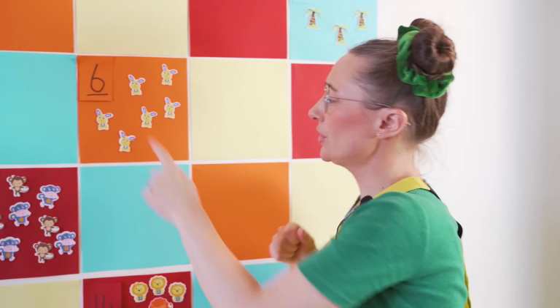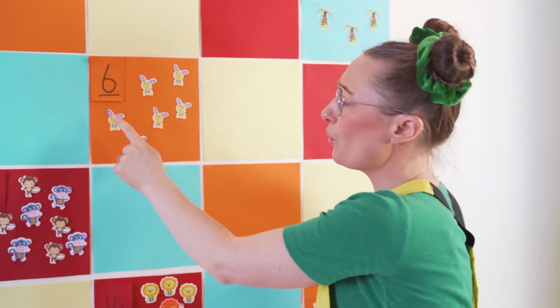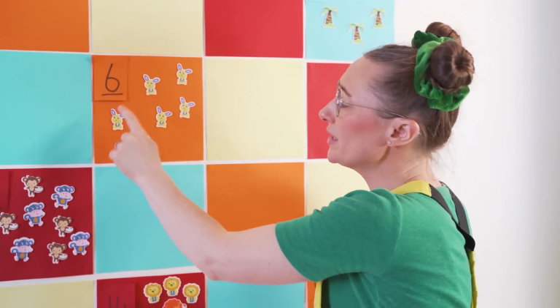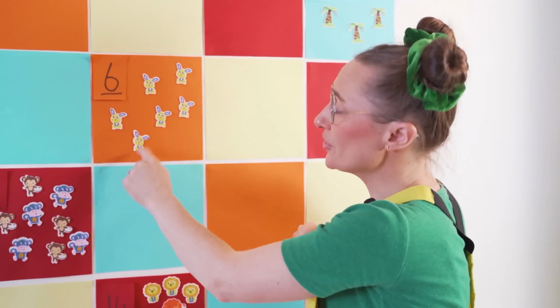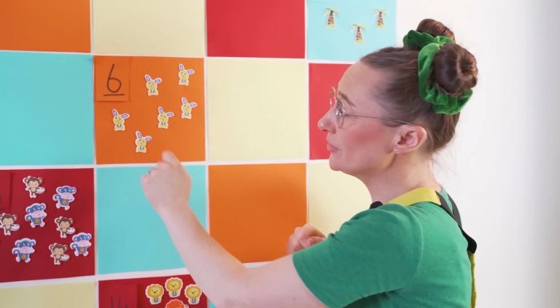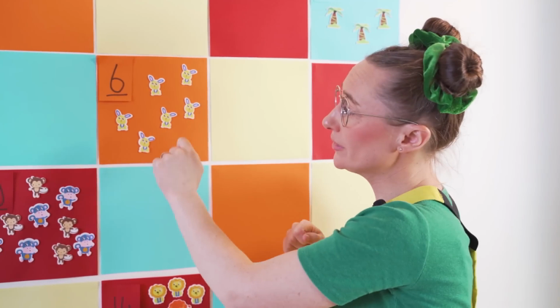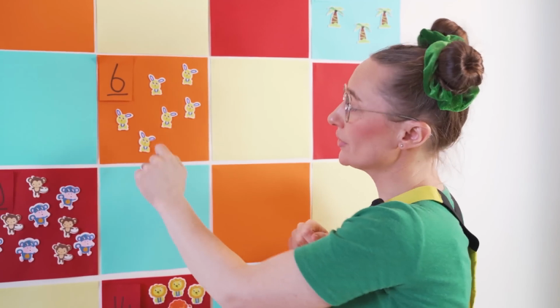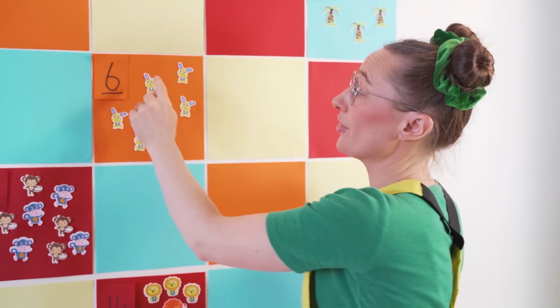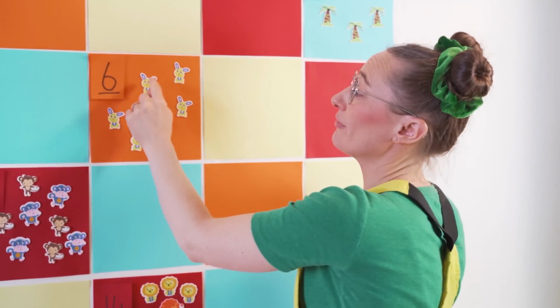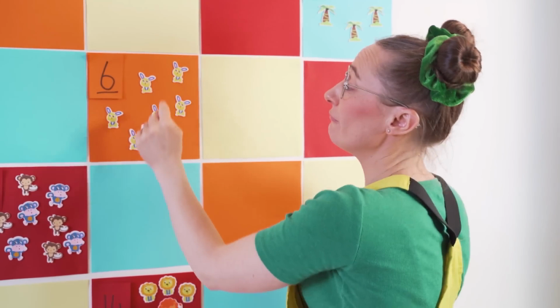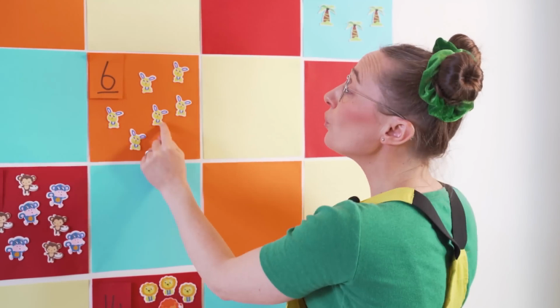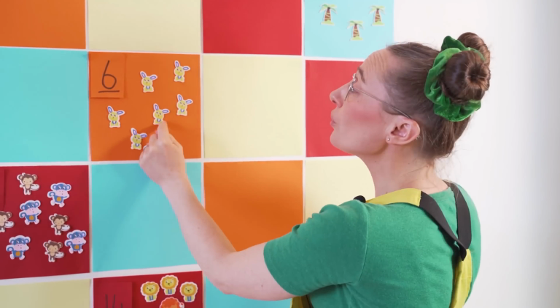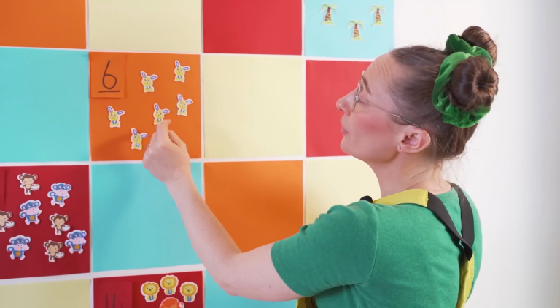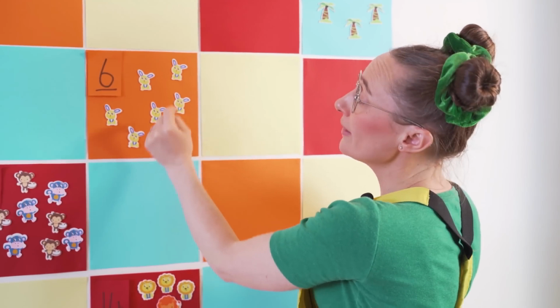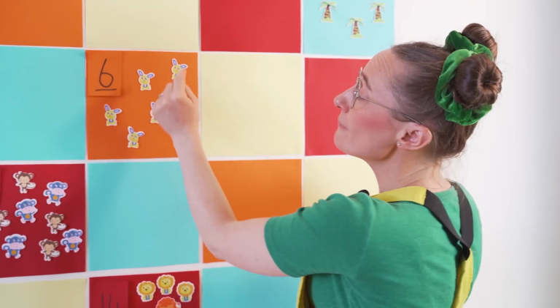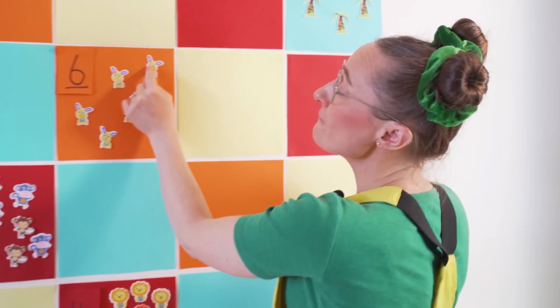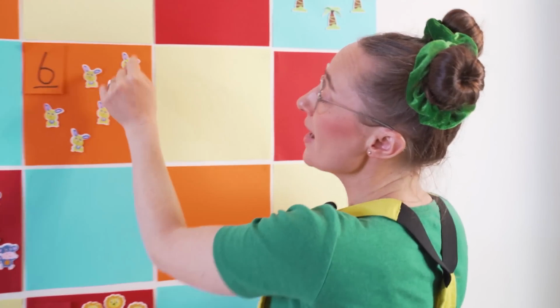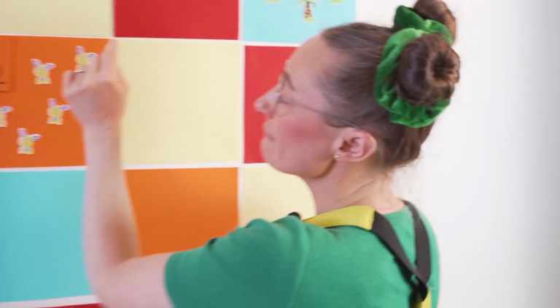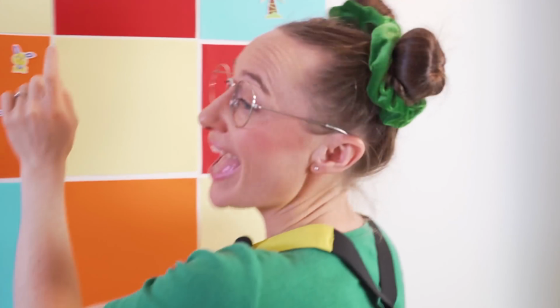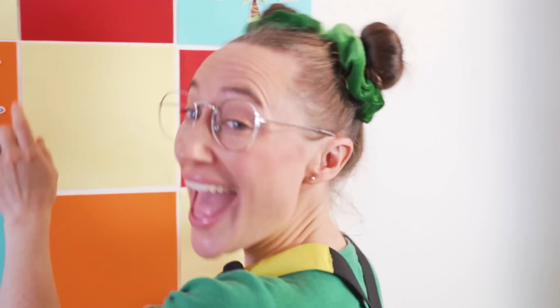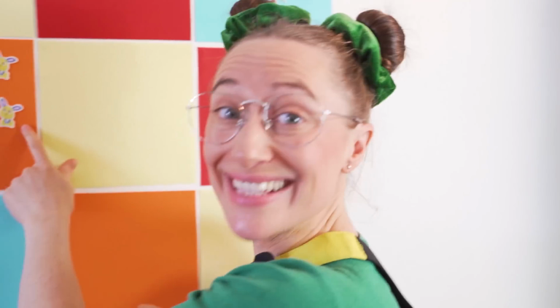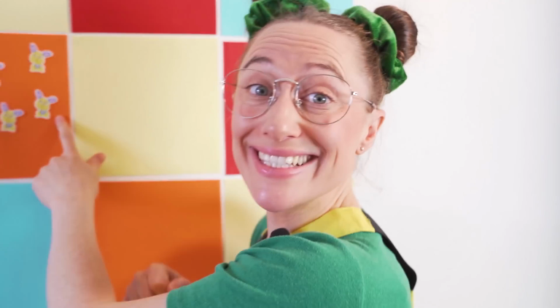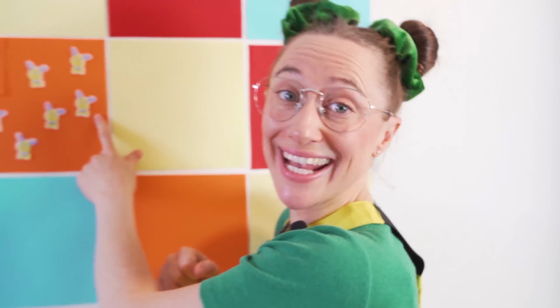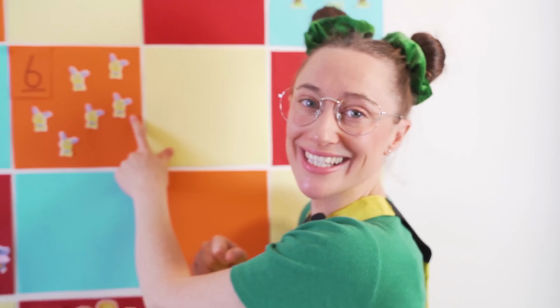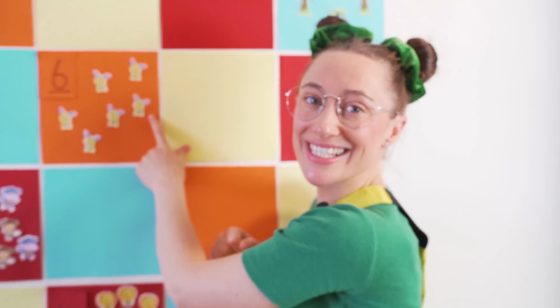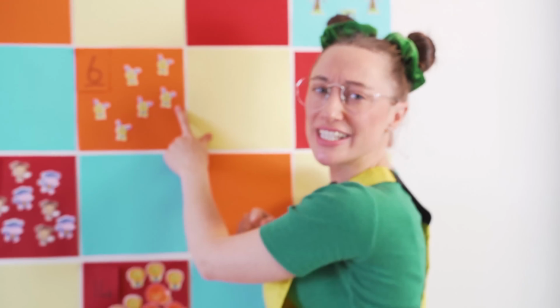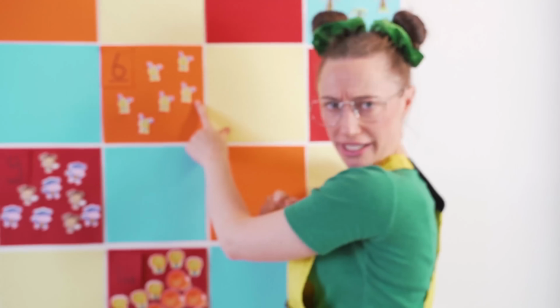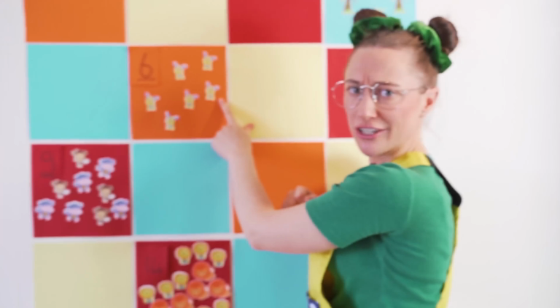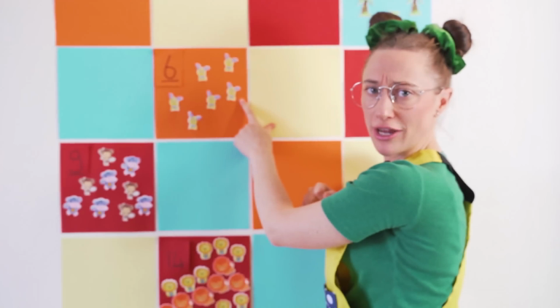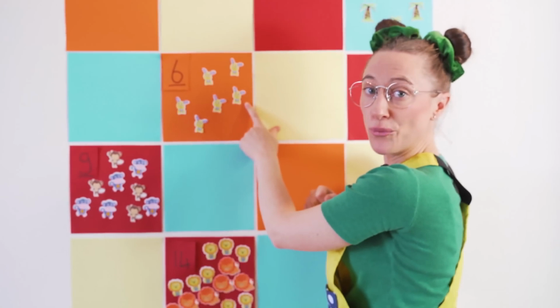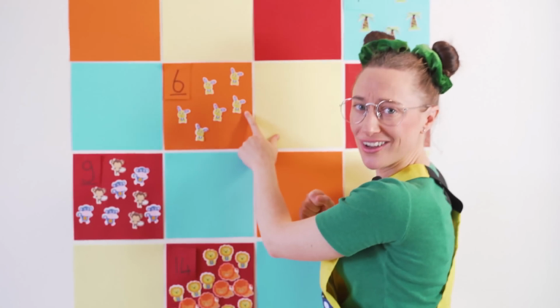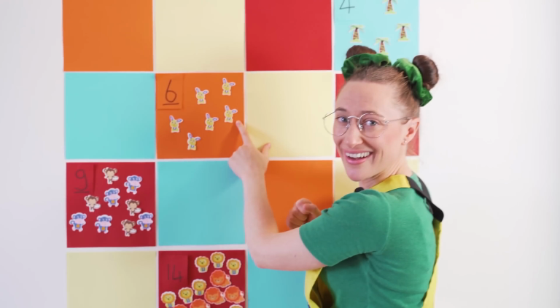One, two, three, four, five, and six! Great work, guys!